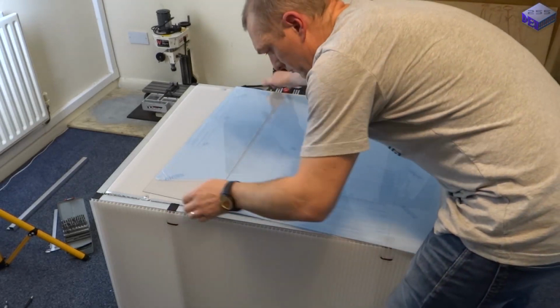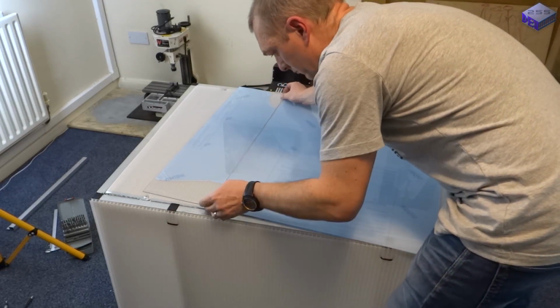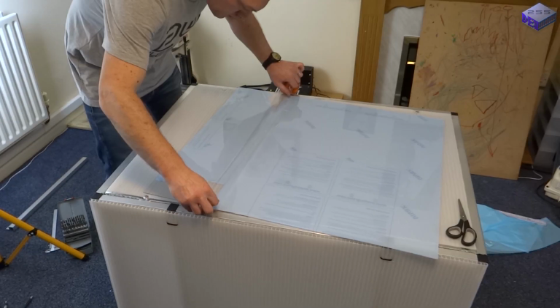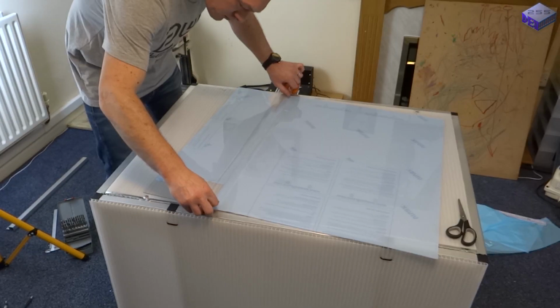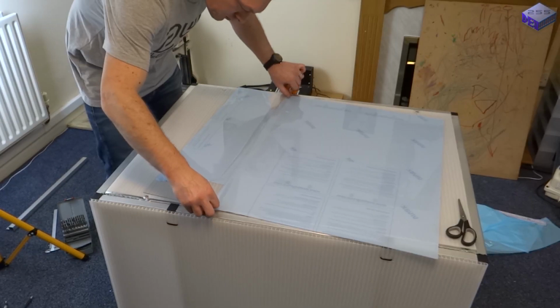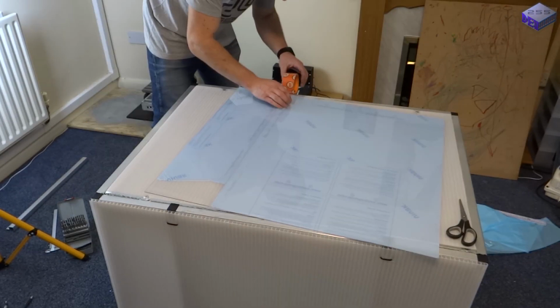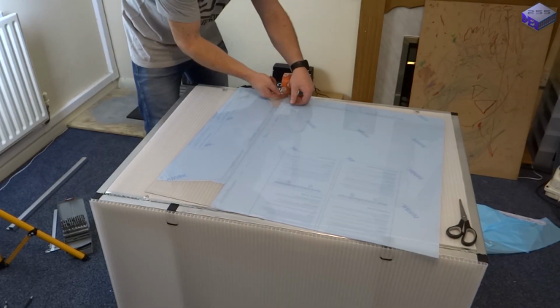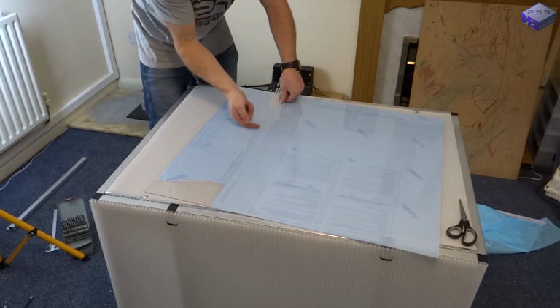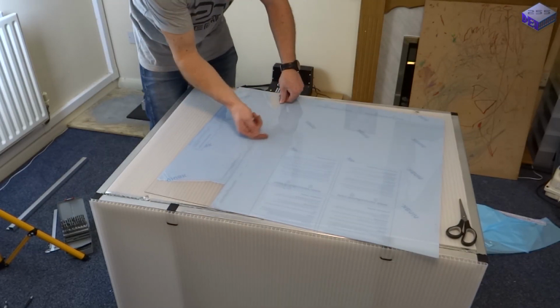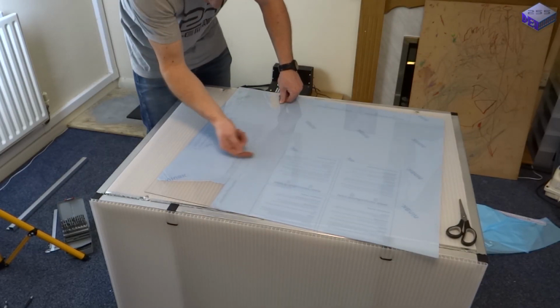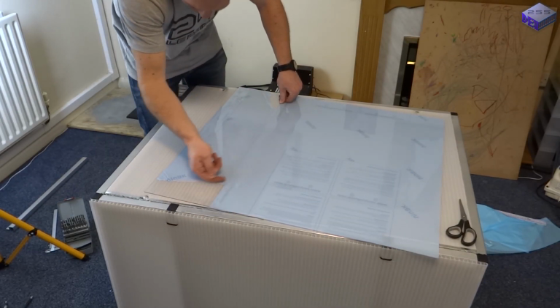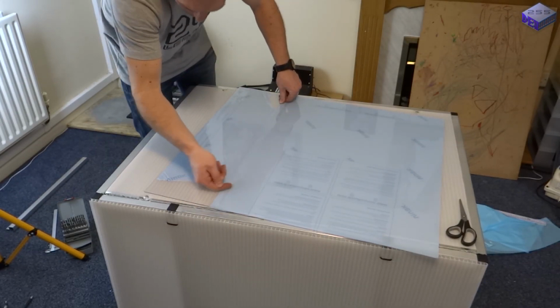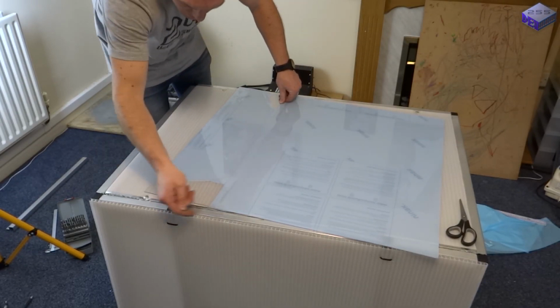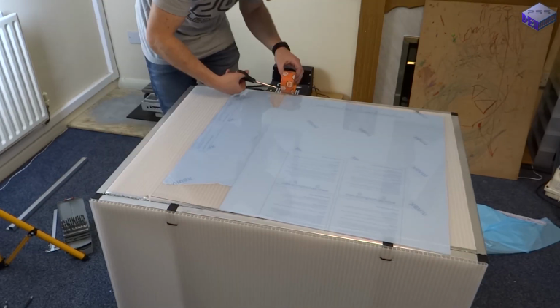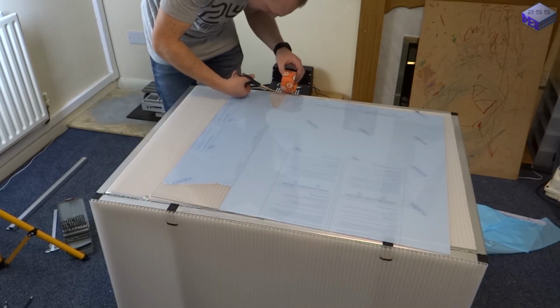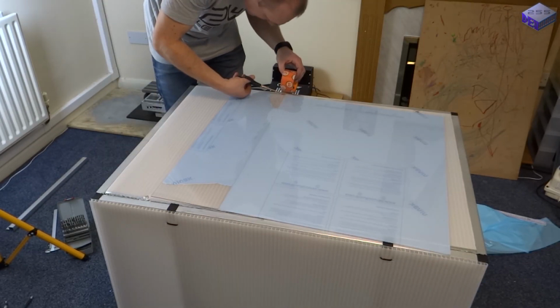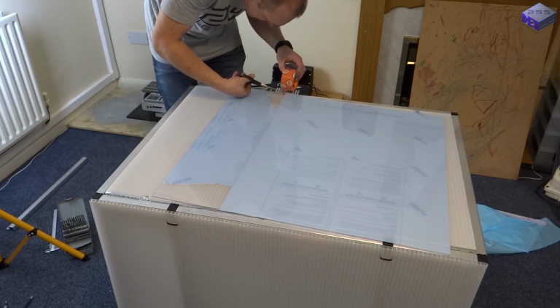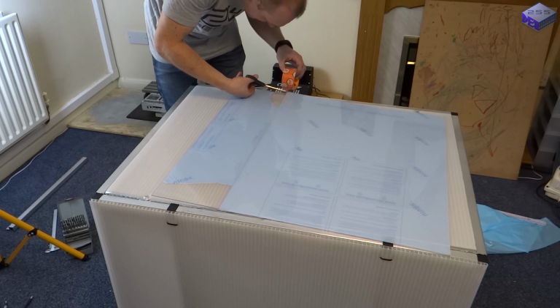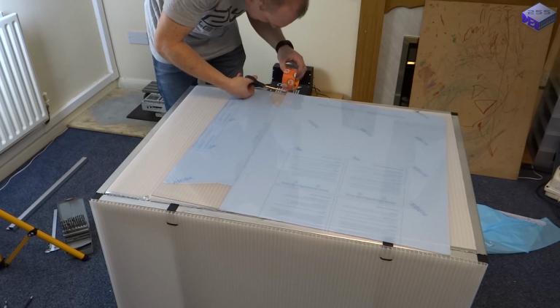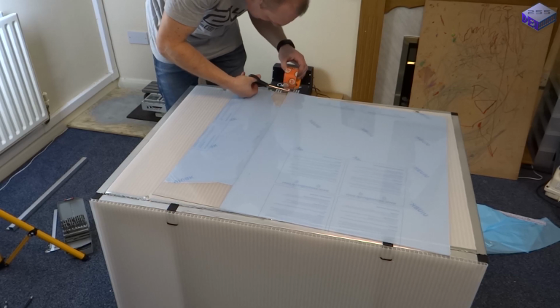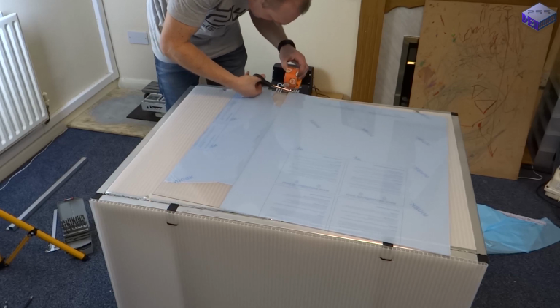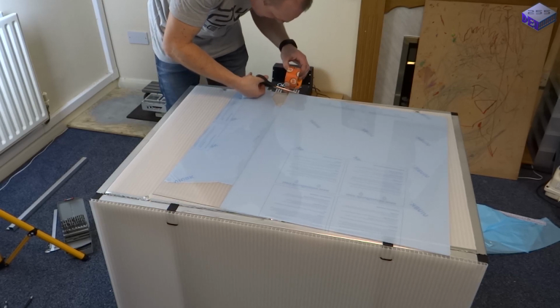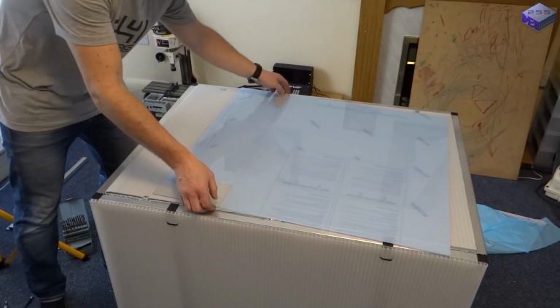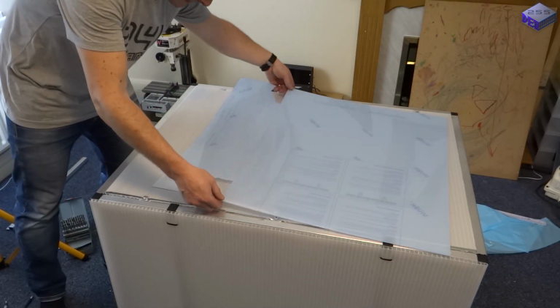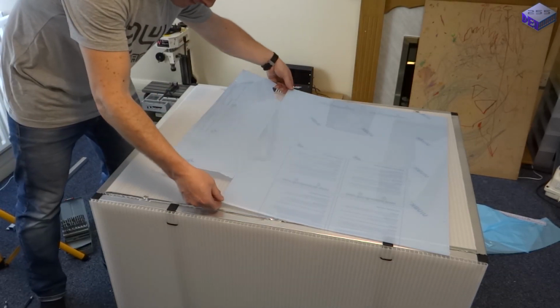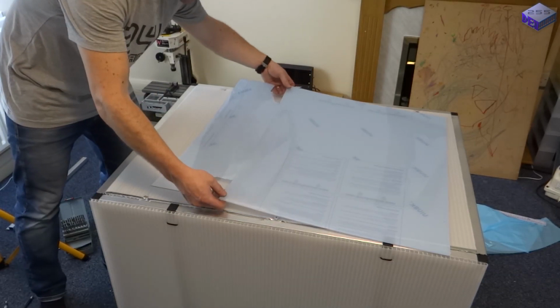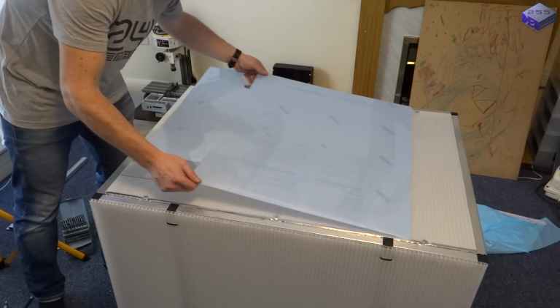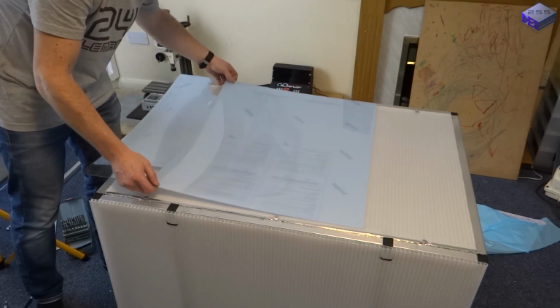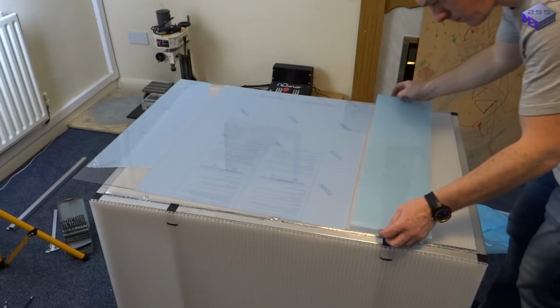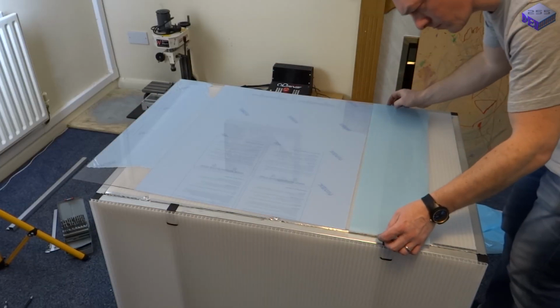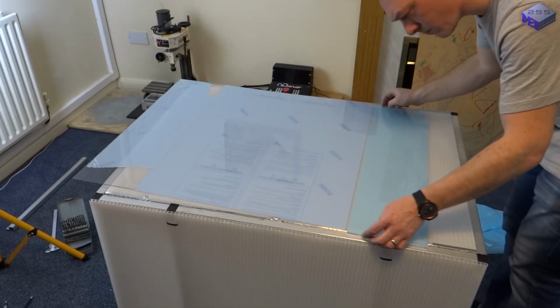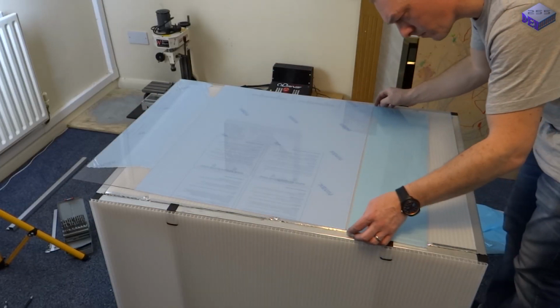The size of the acrylic sheet for the front was ordered on the original design, so I had to stick it together using the clear Gorilla Tape.